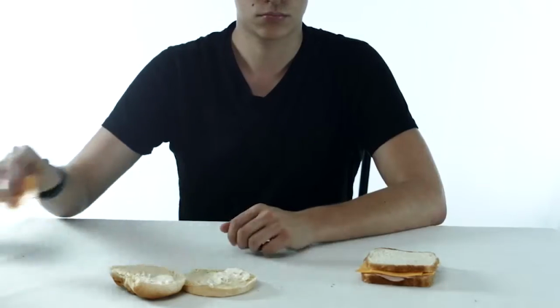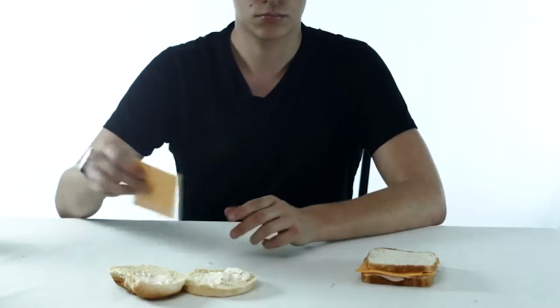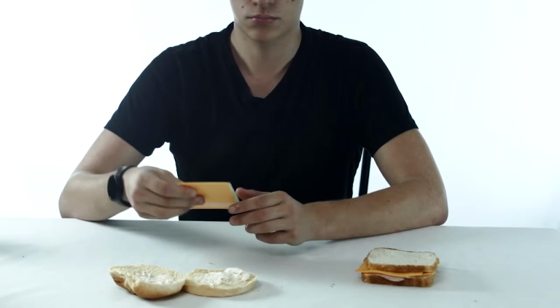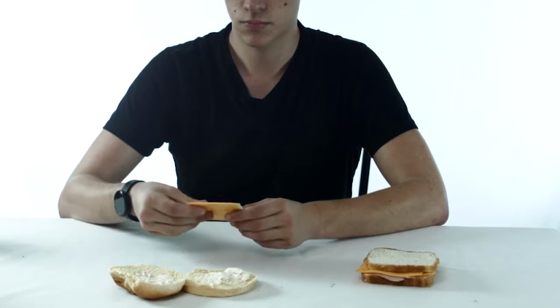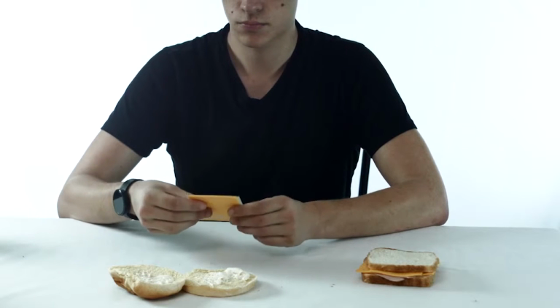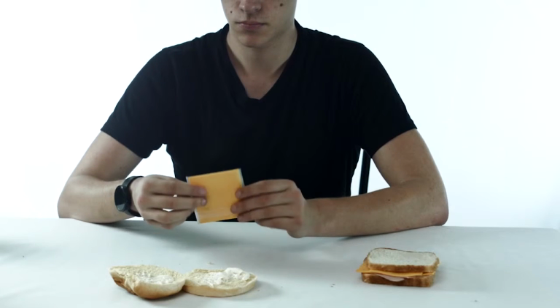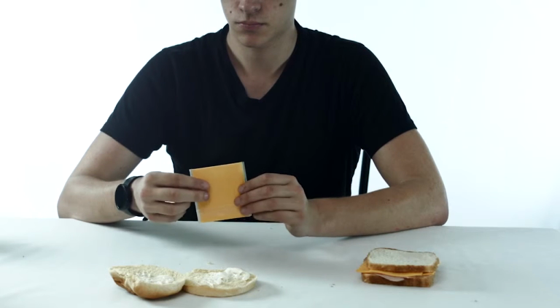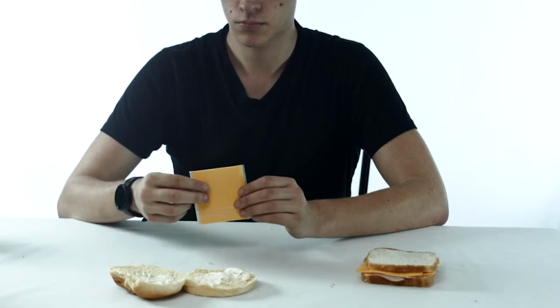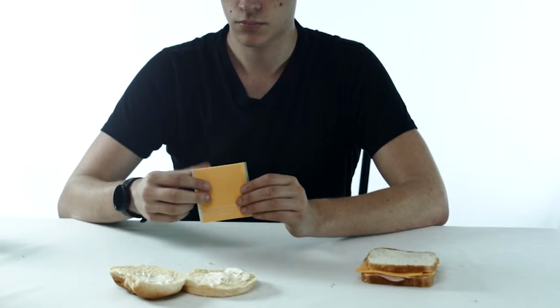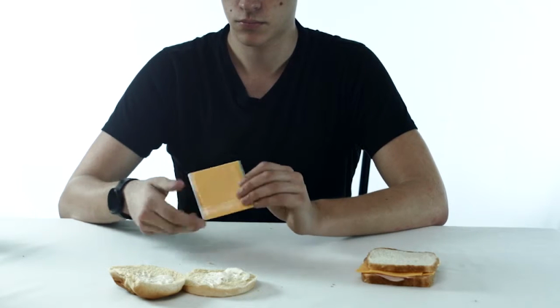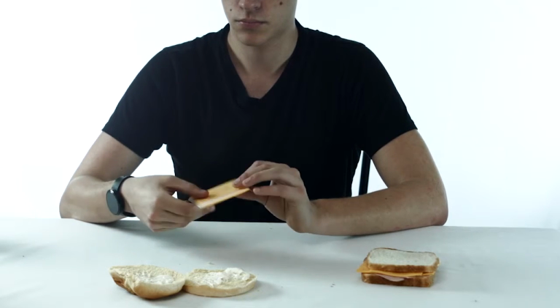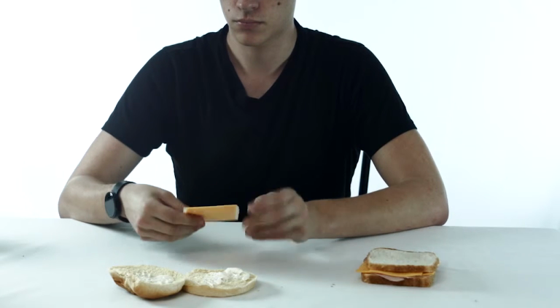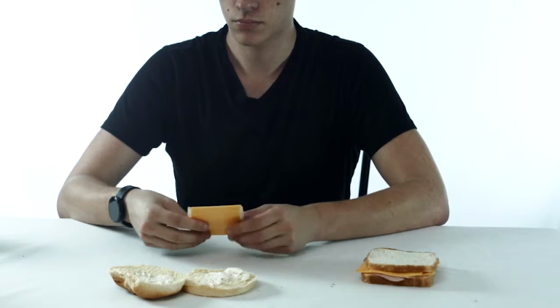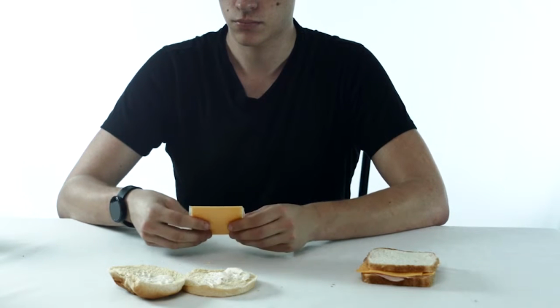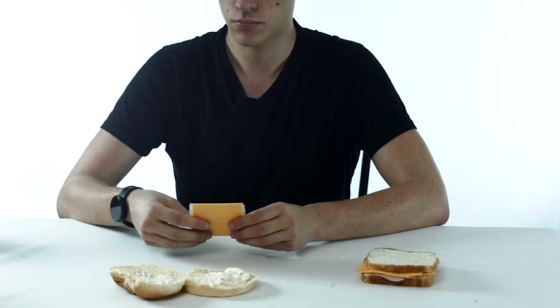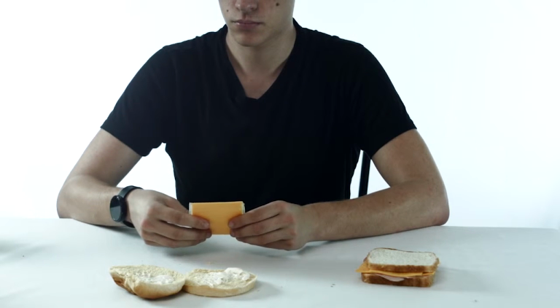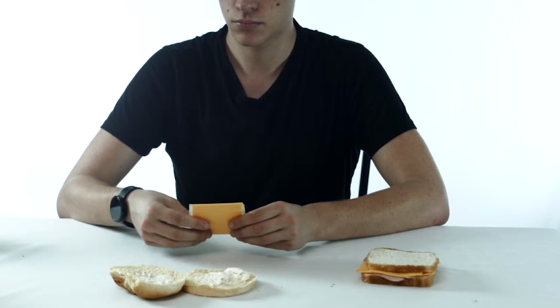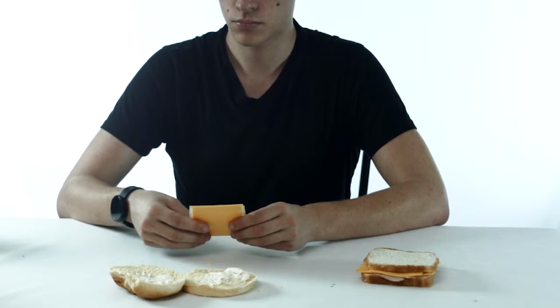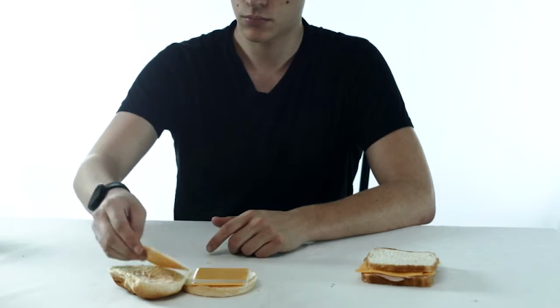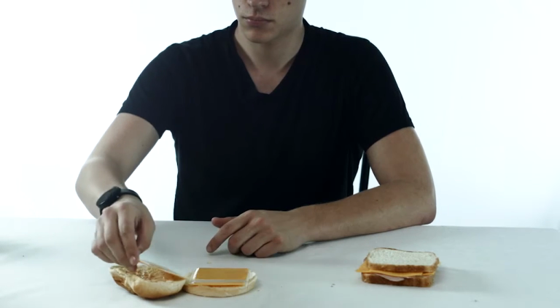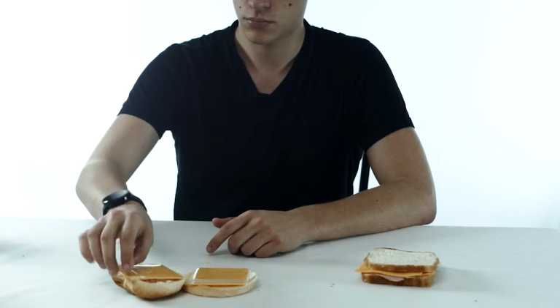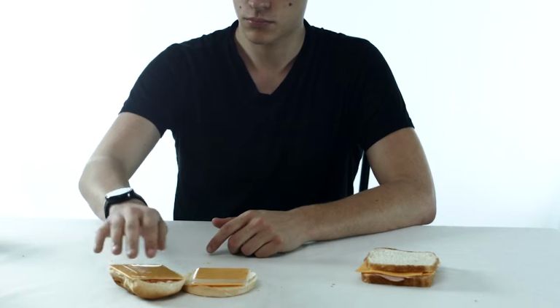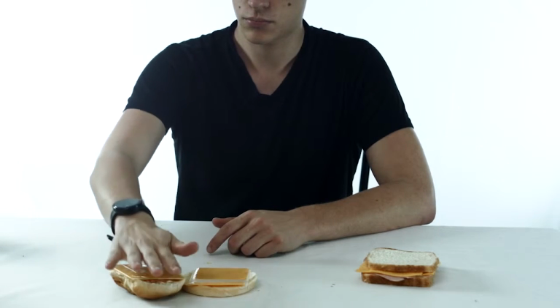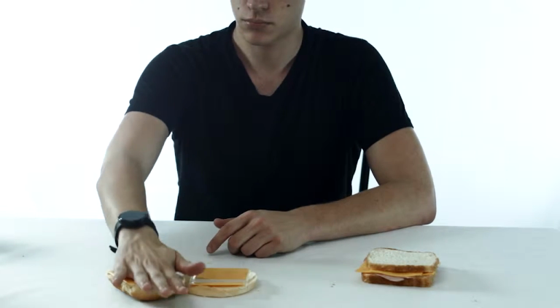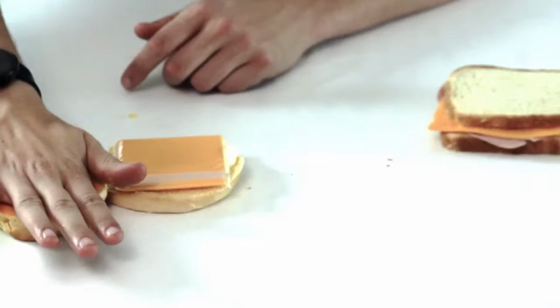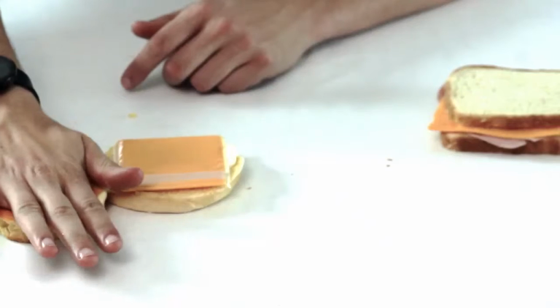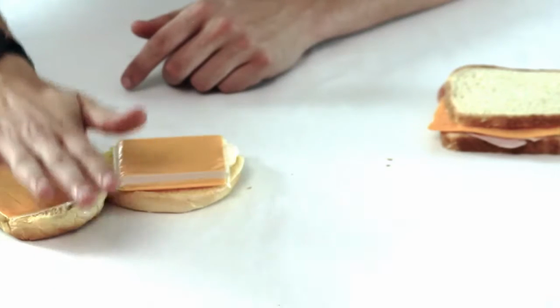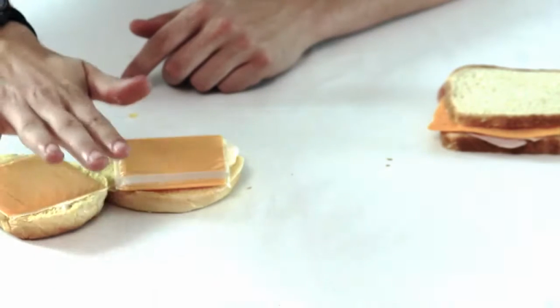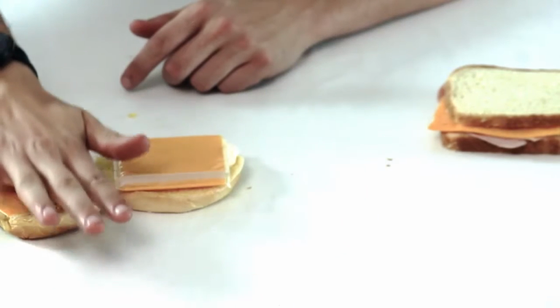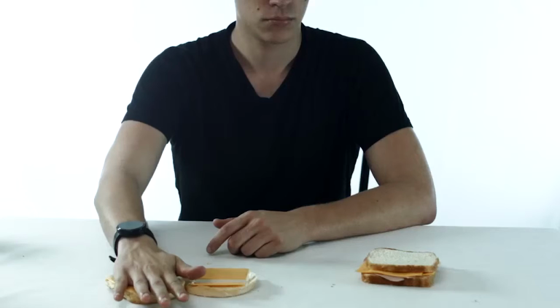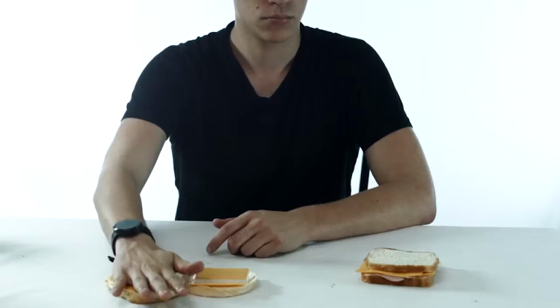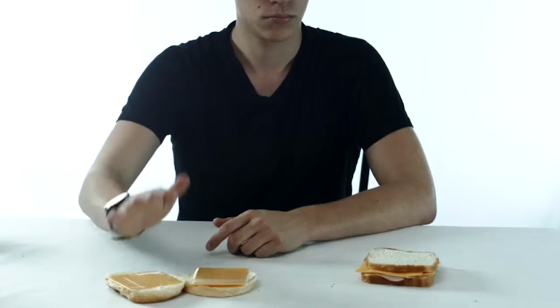Step 5: acquire cheese. Step 6: apply cheese to bun.